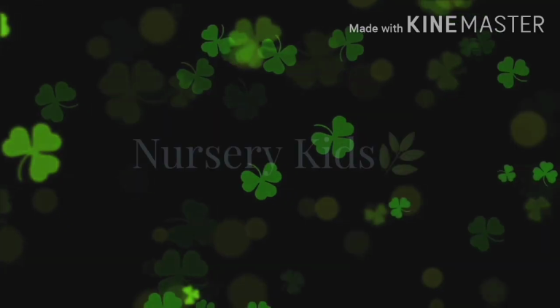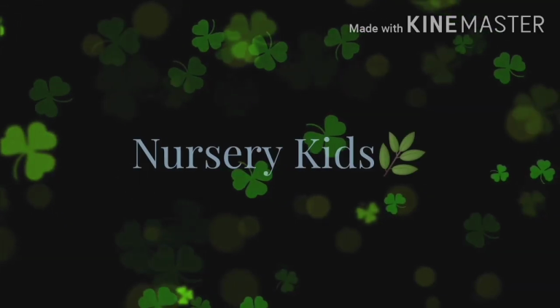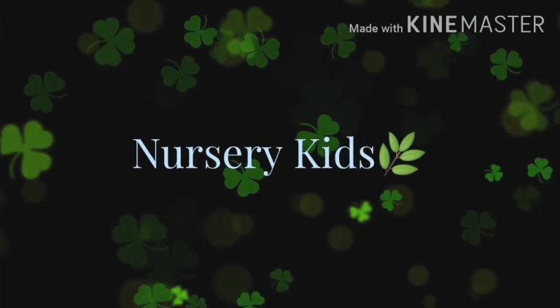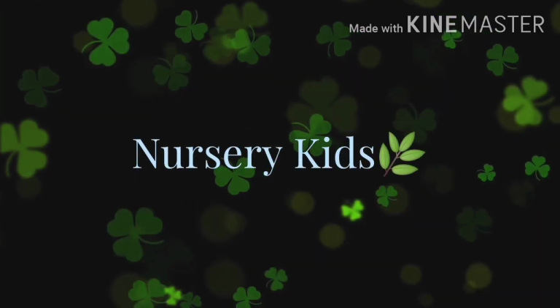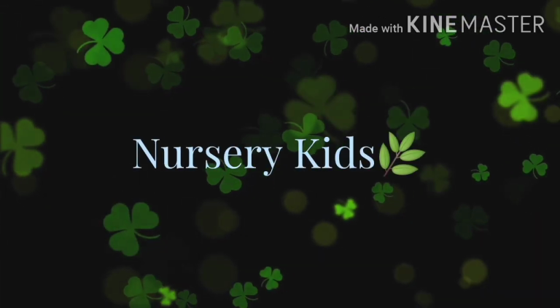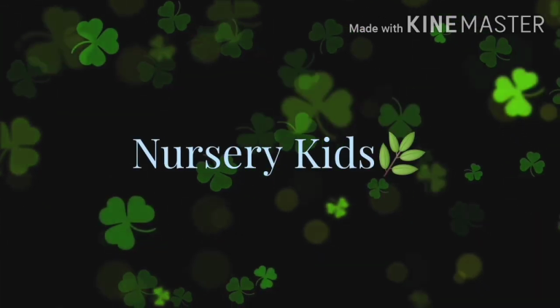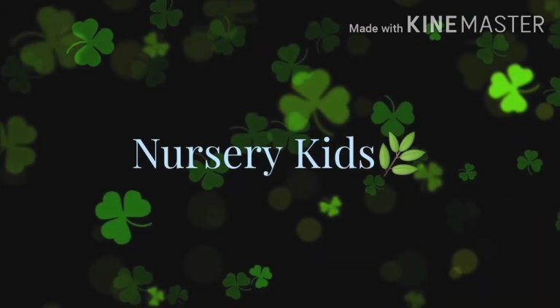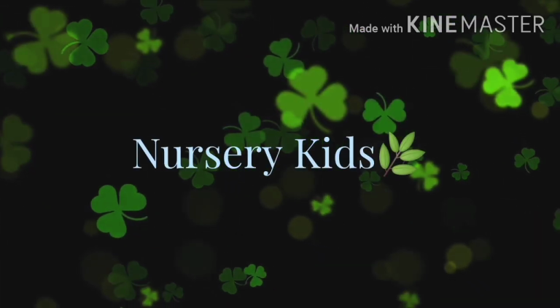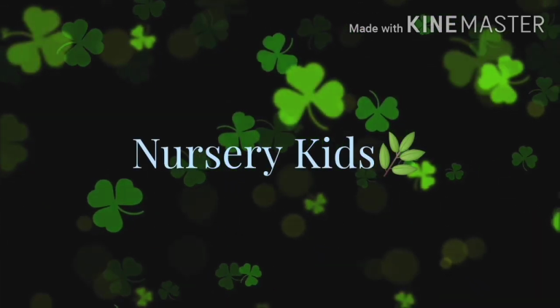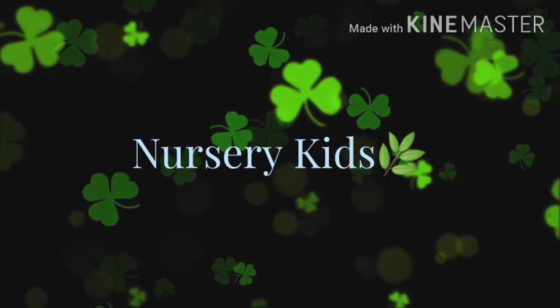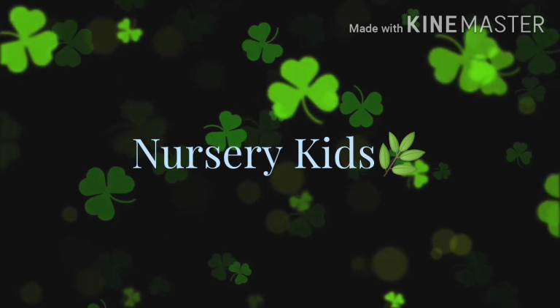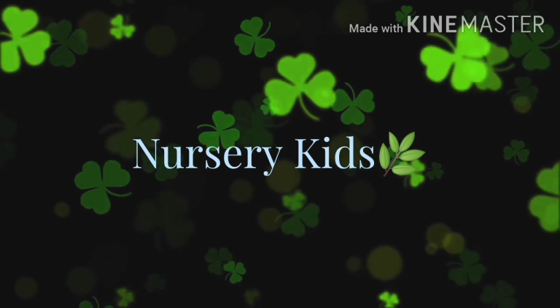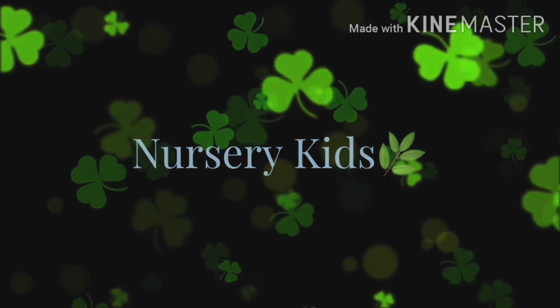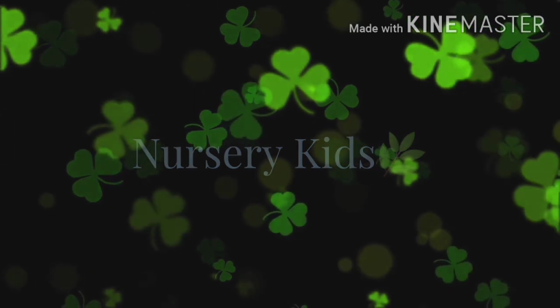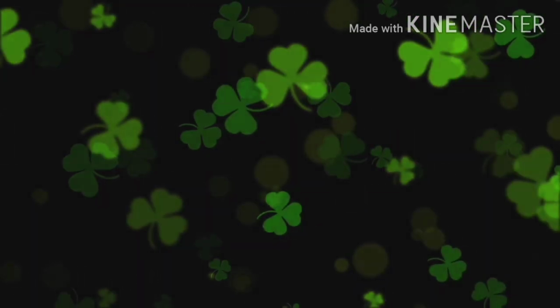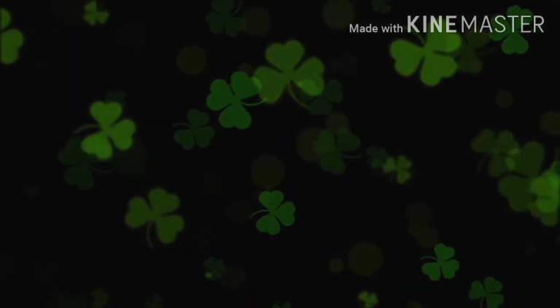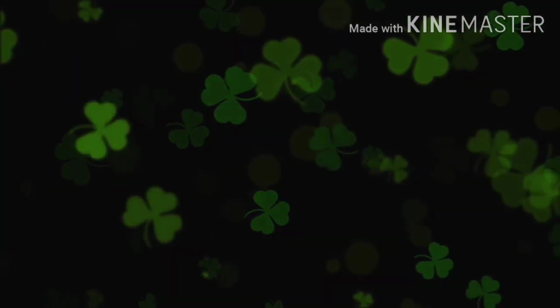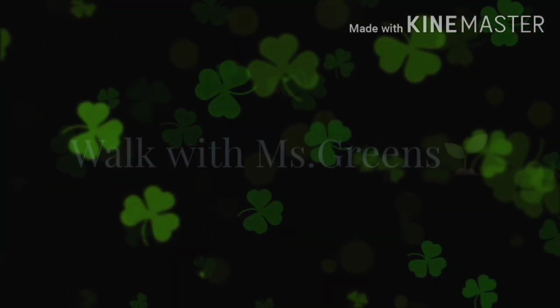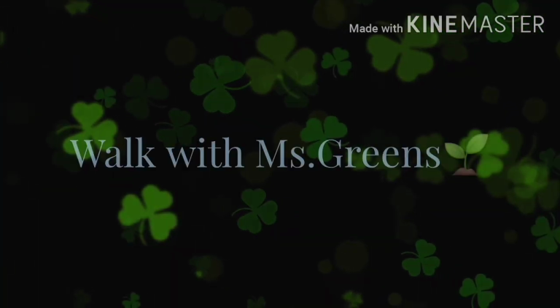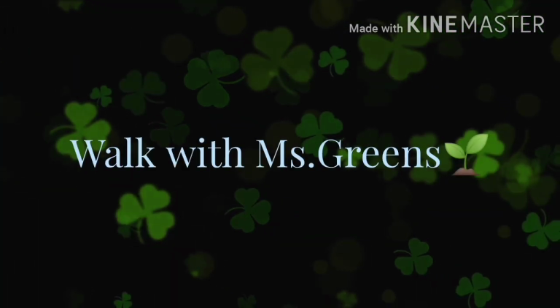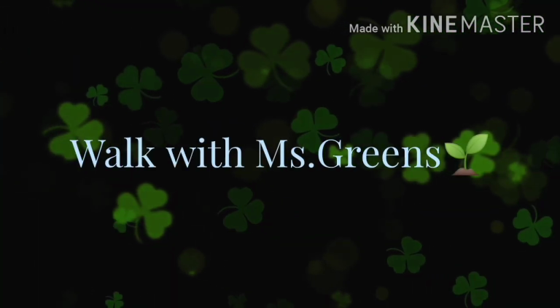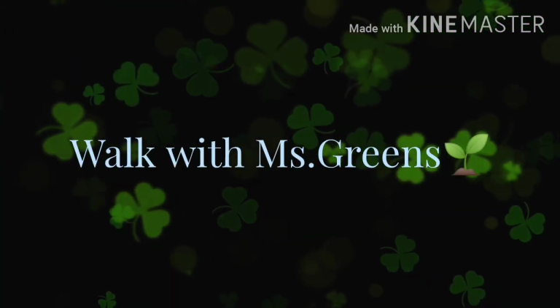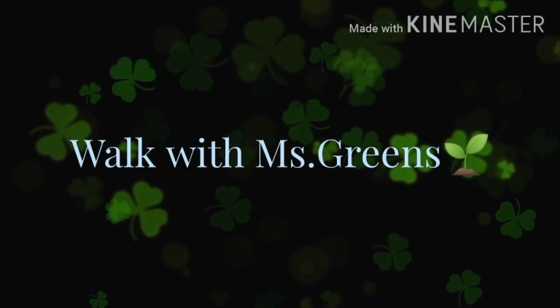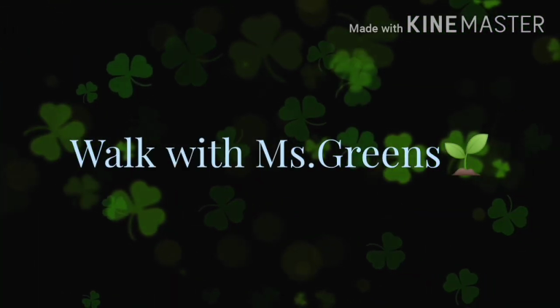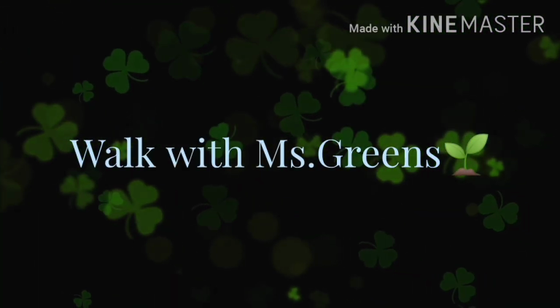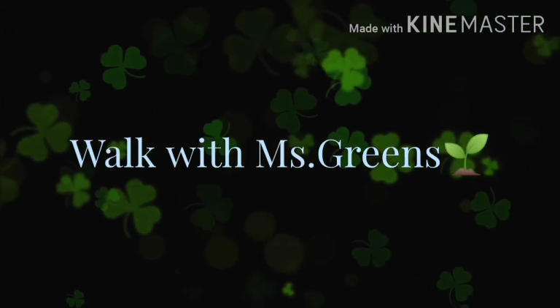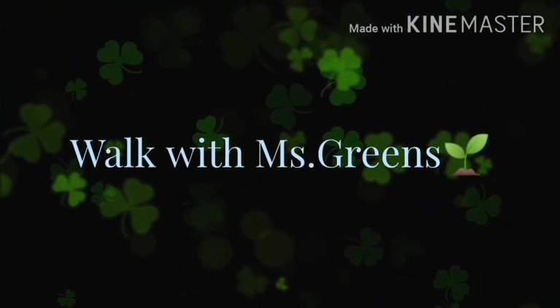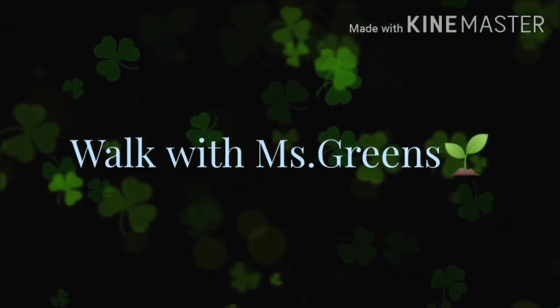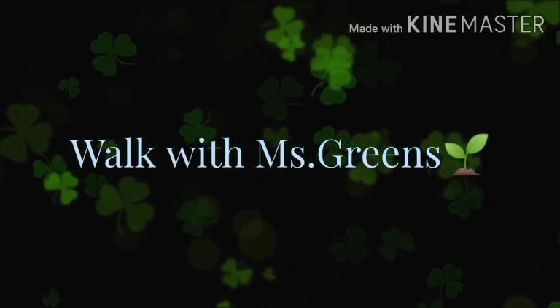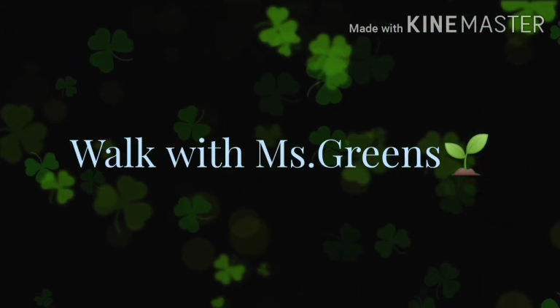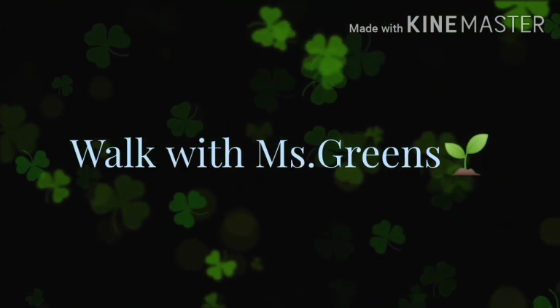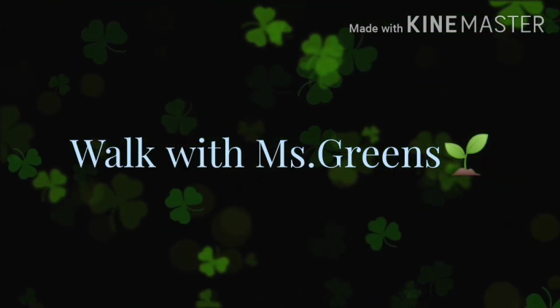Hi everyone, welcome back to TonyShine's. In this vlog, we will visit a nursery garden. Let's see.